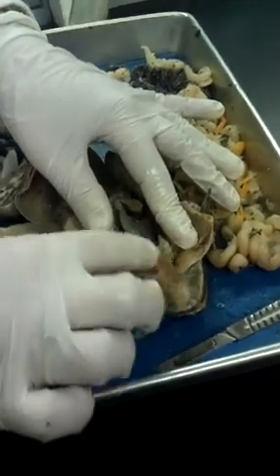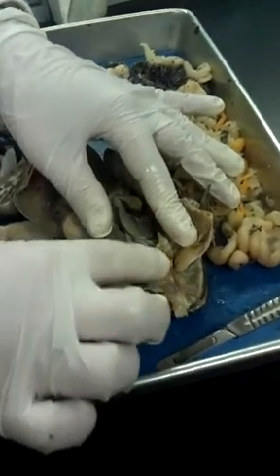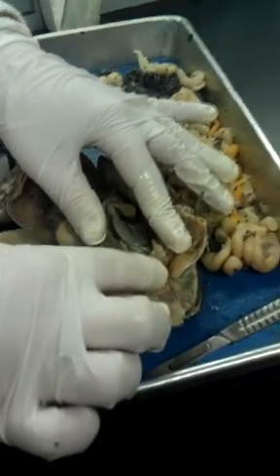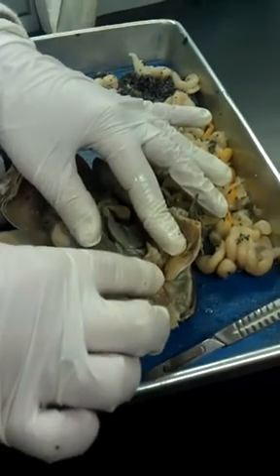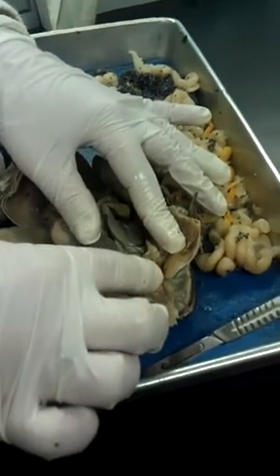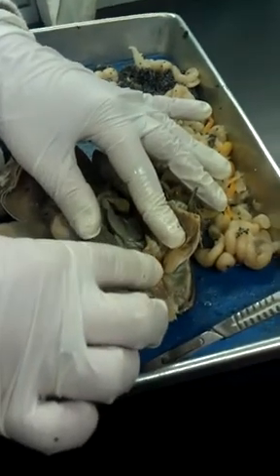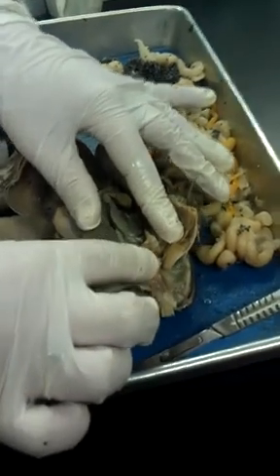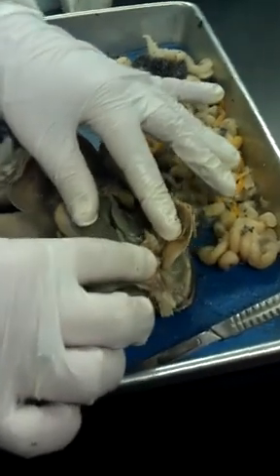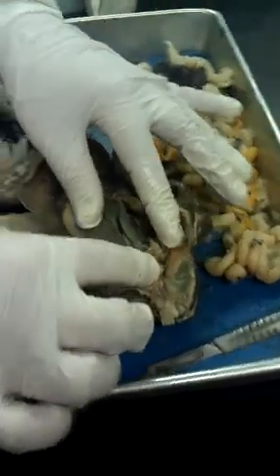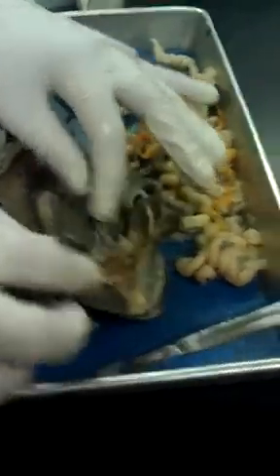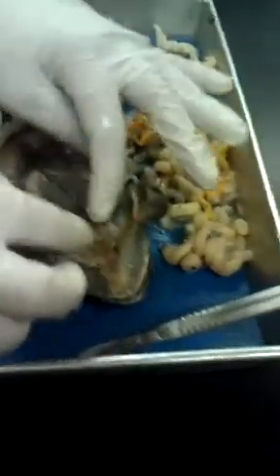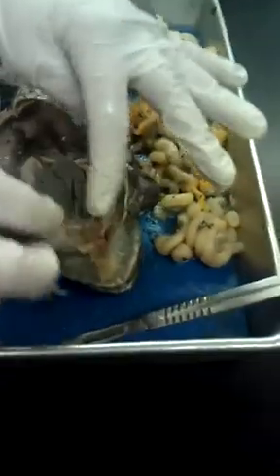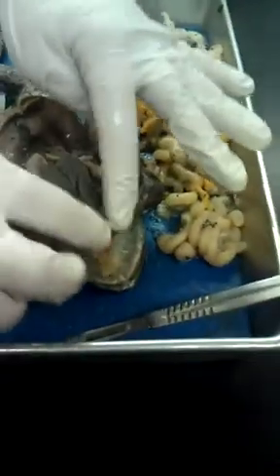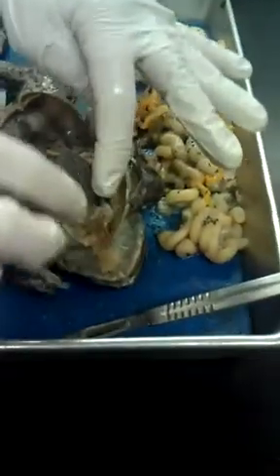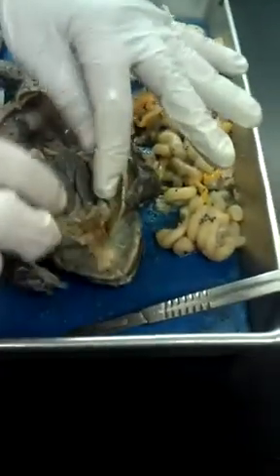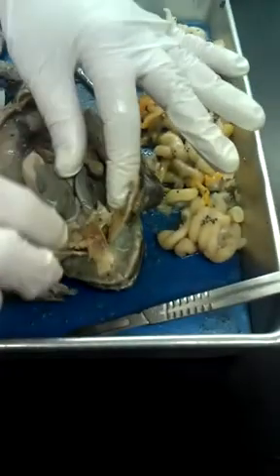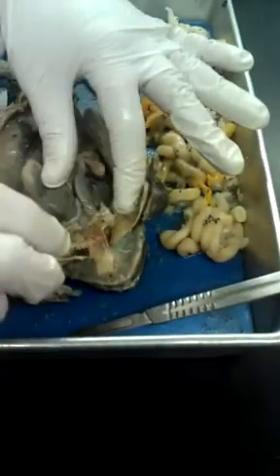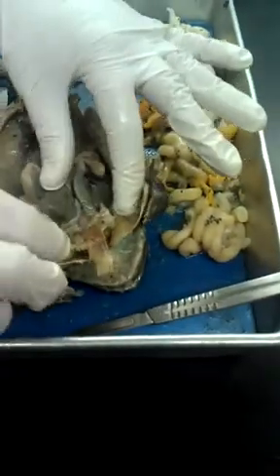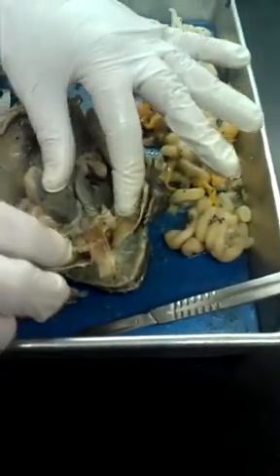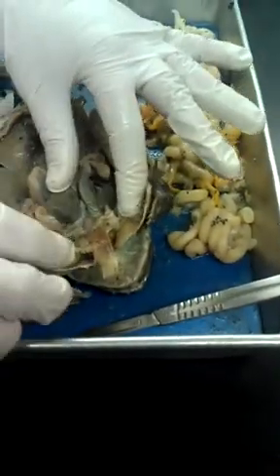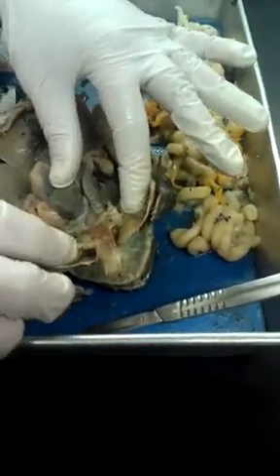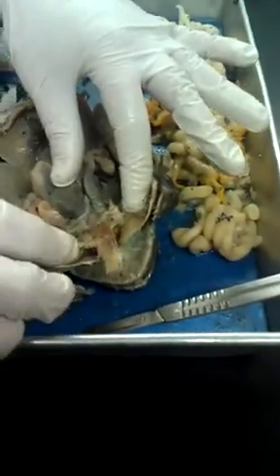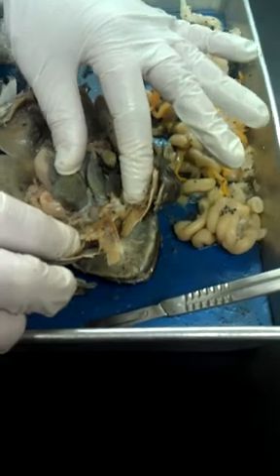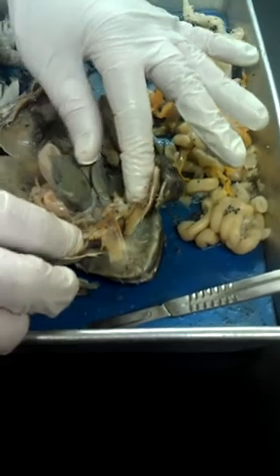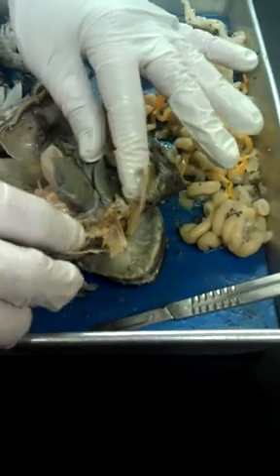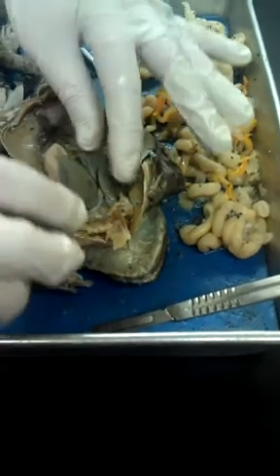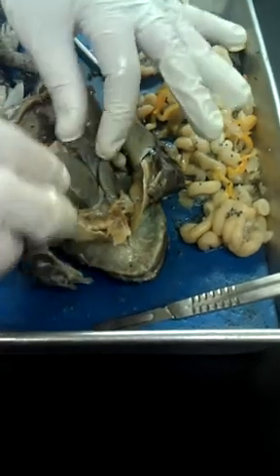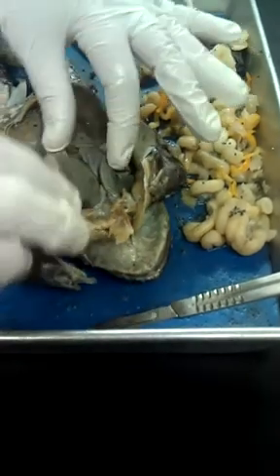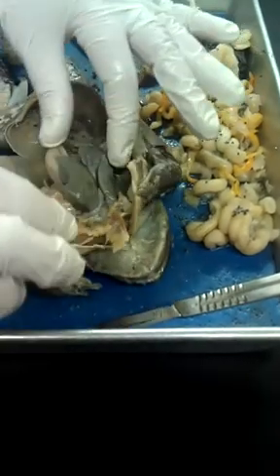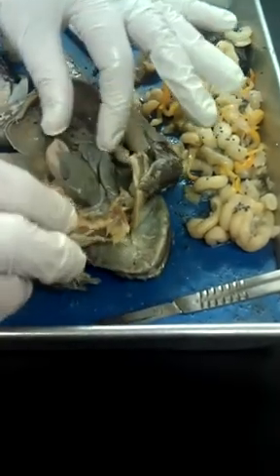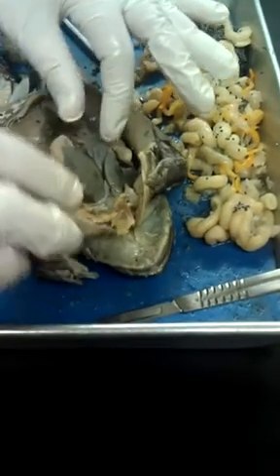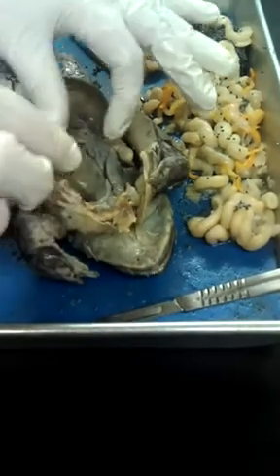Heart. You can cut up more into there later and look at the heart, the atria and the ventricle.